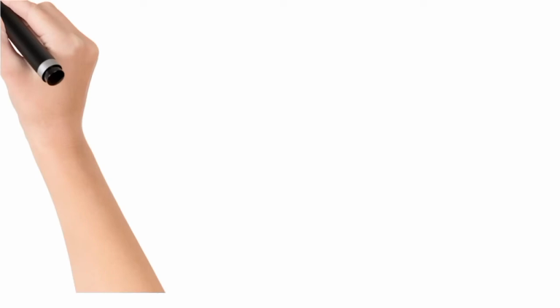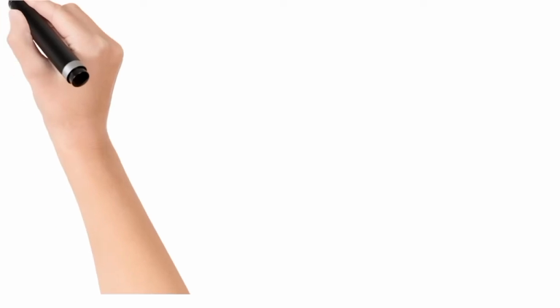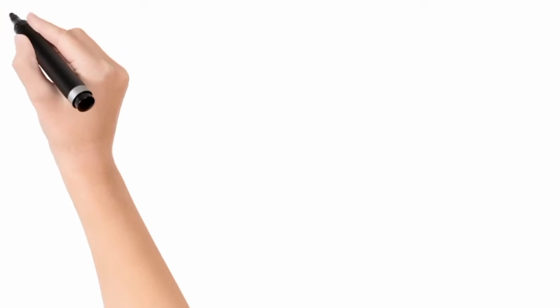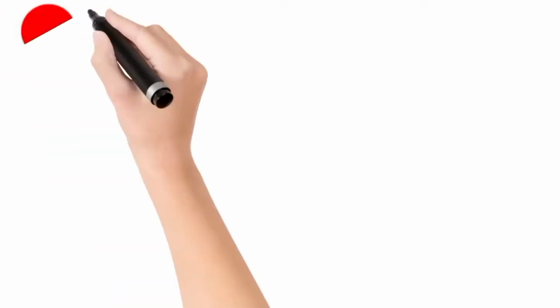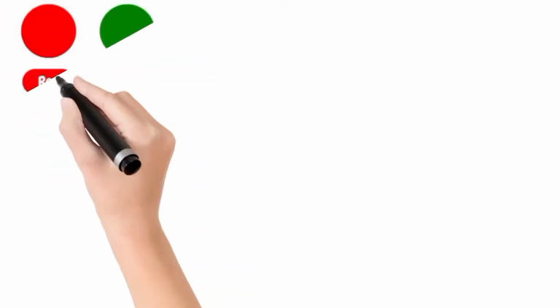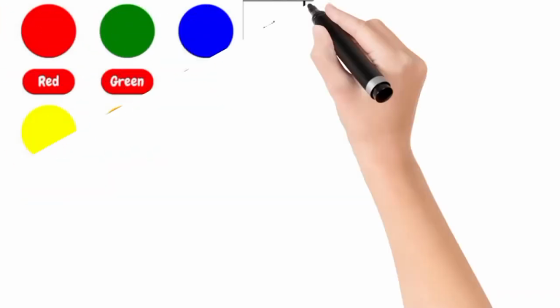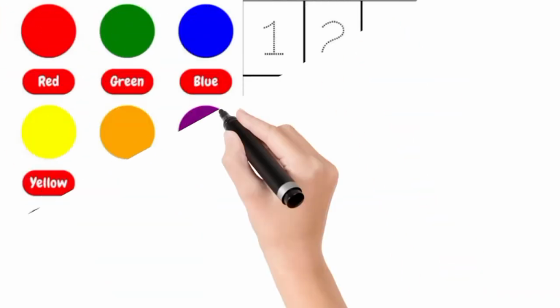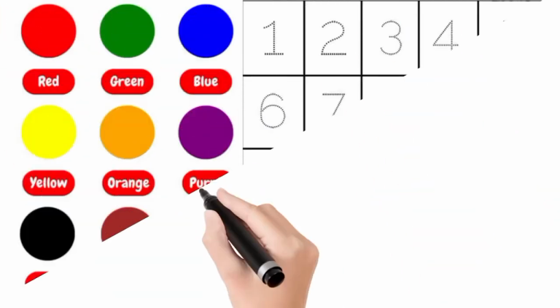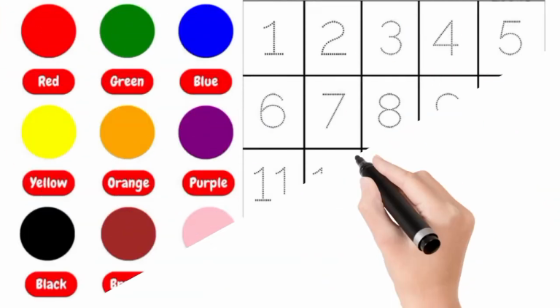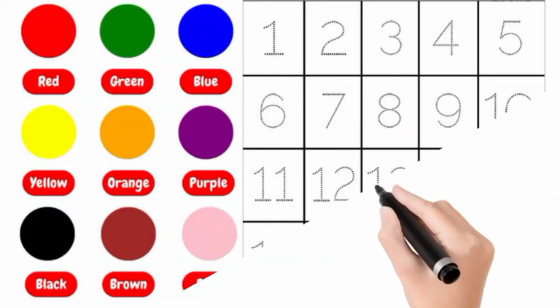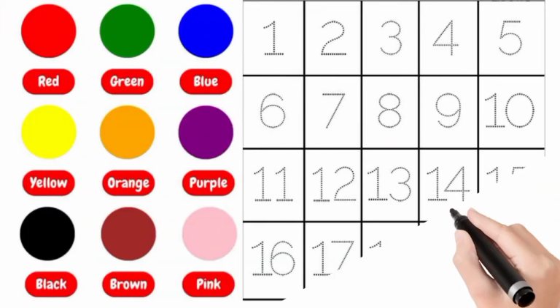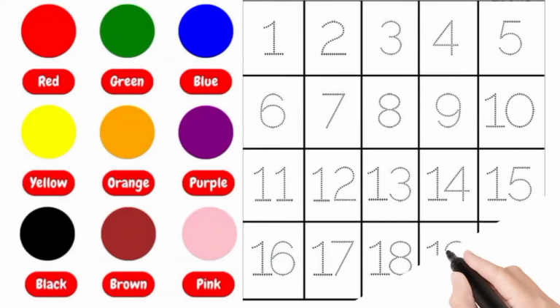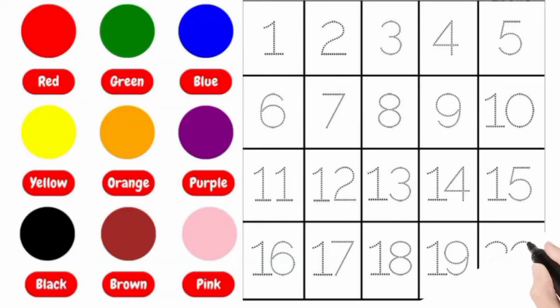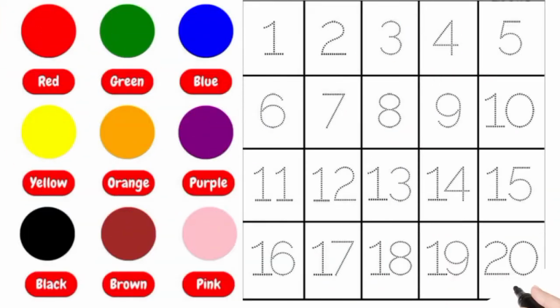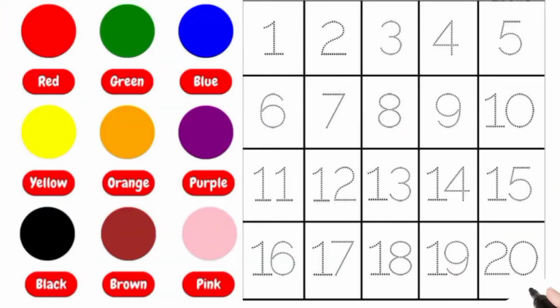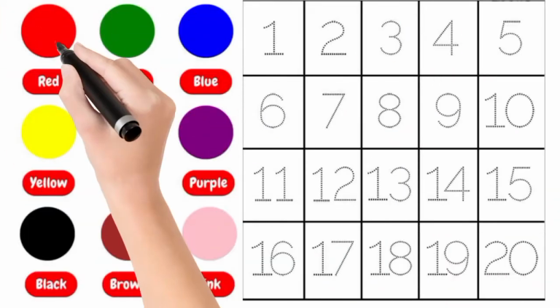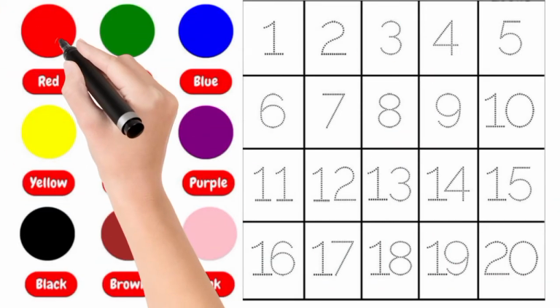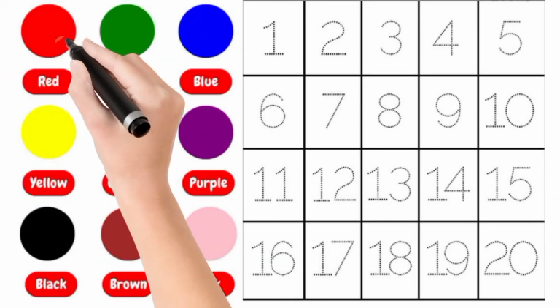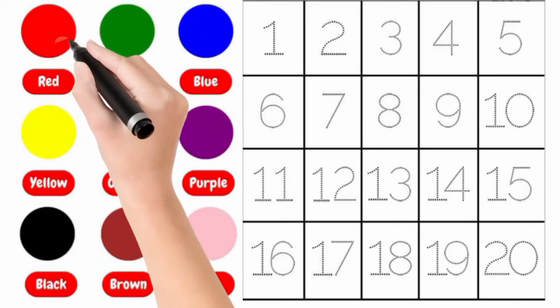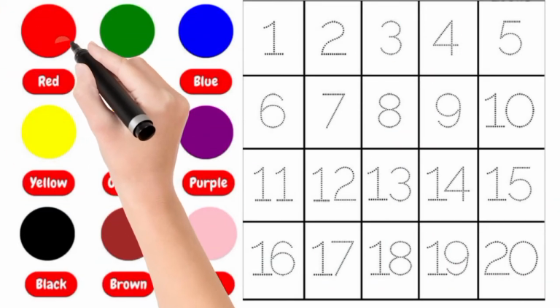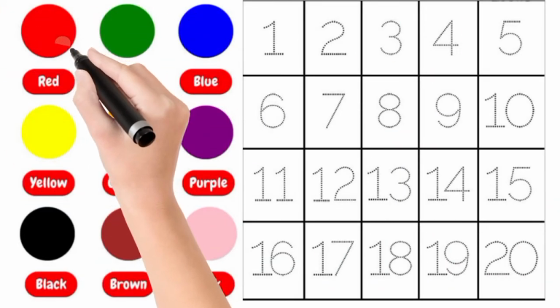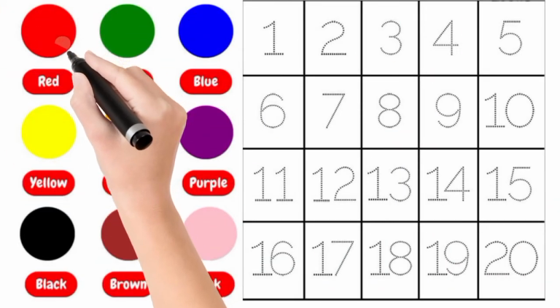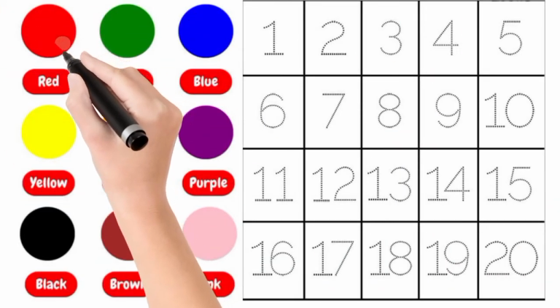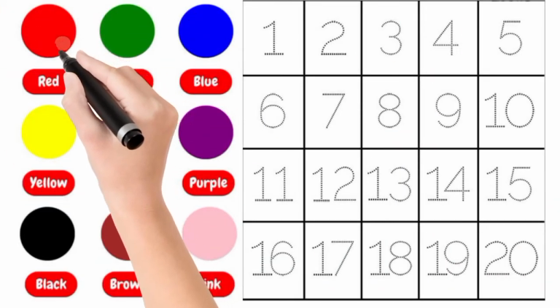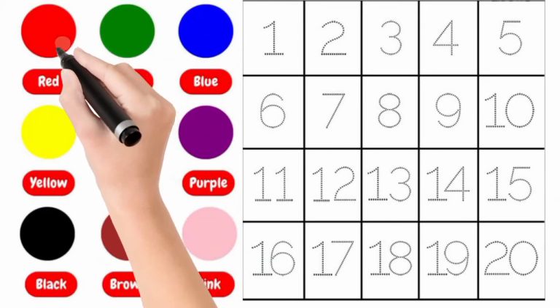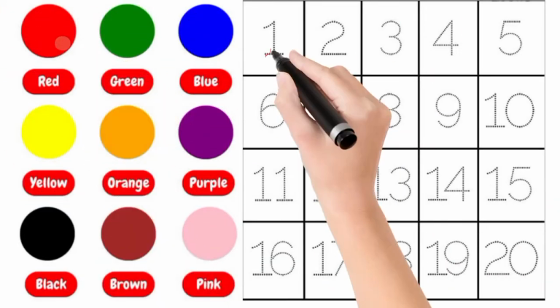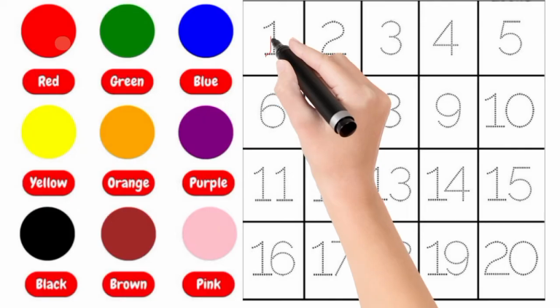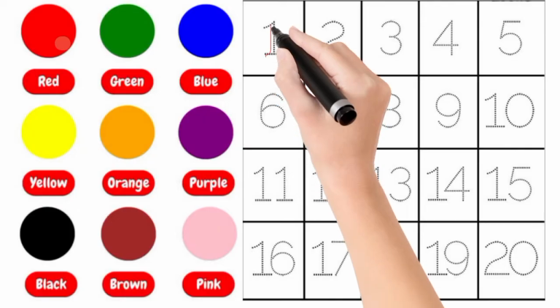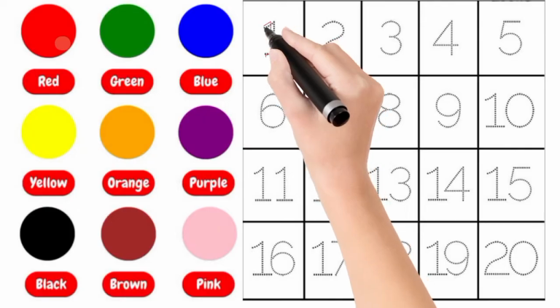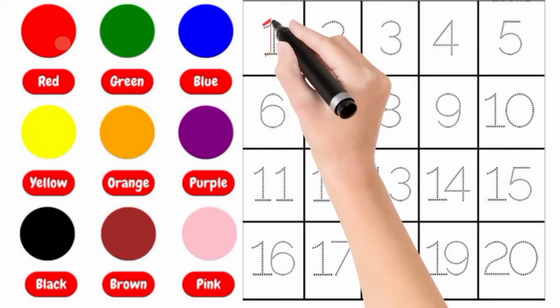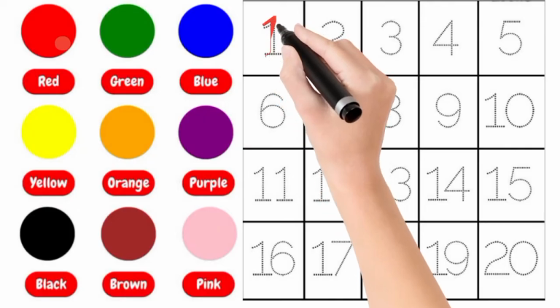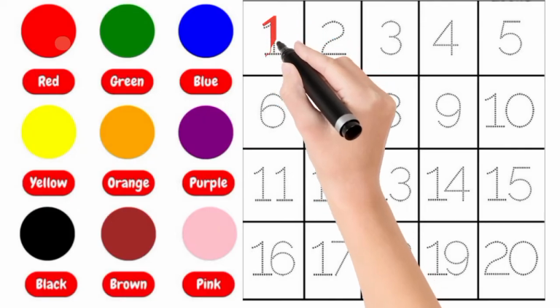Hi Bandura! Aaj Amra Color and Numbers Shigo.